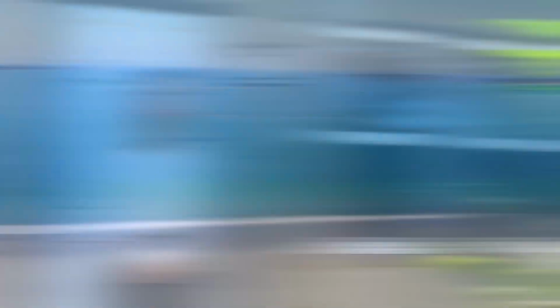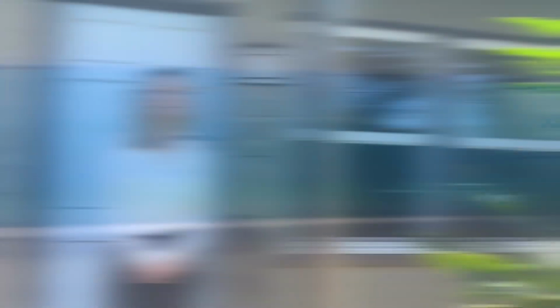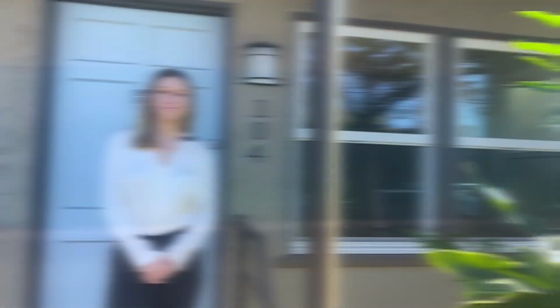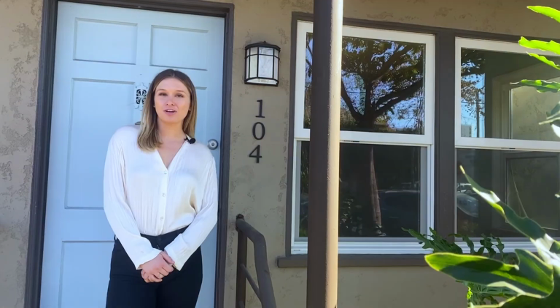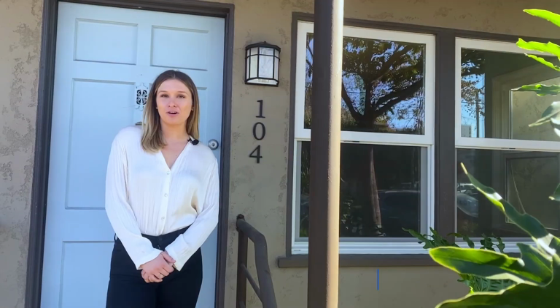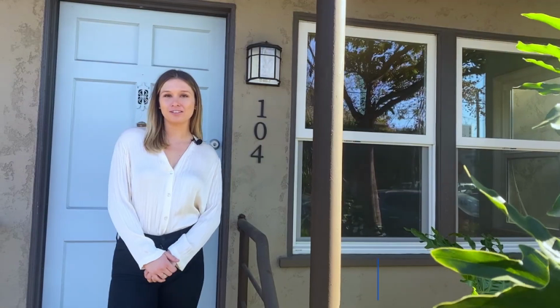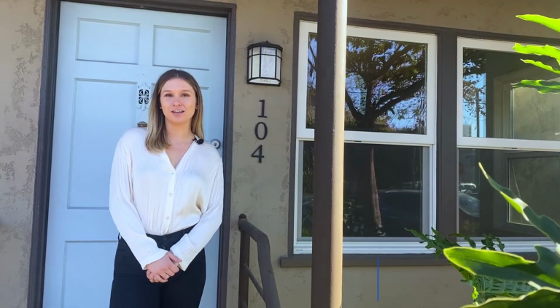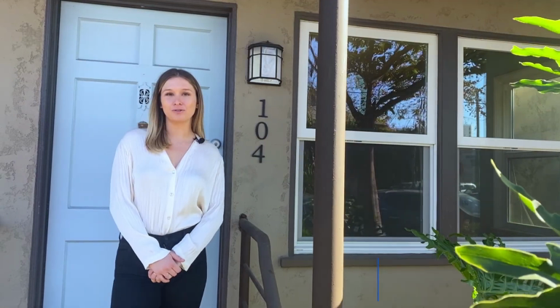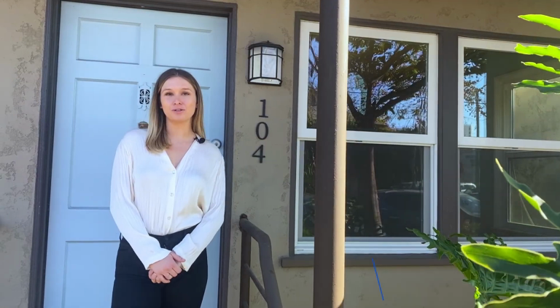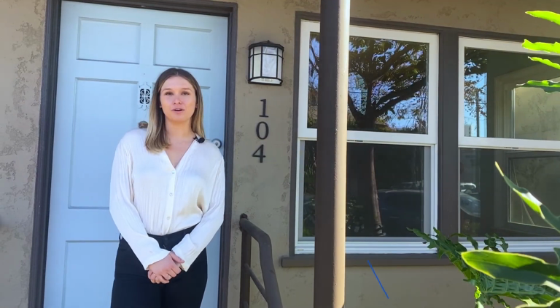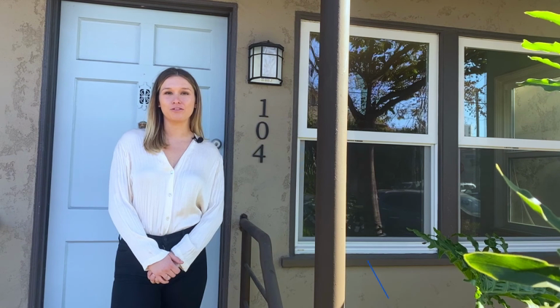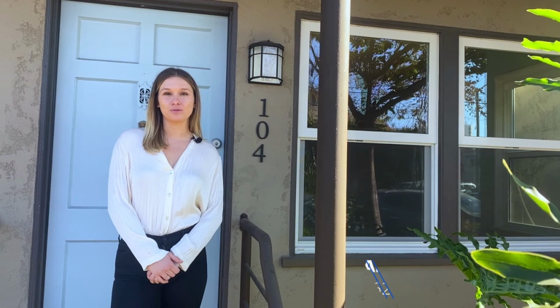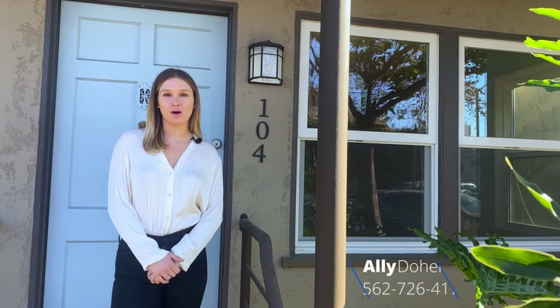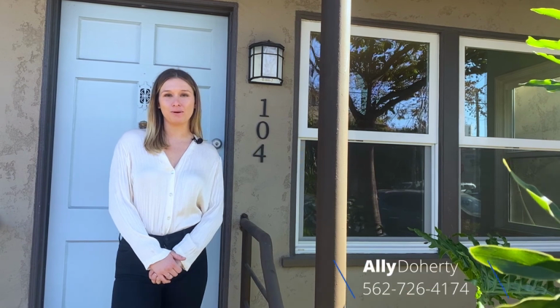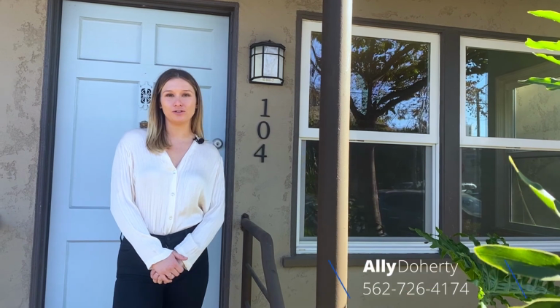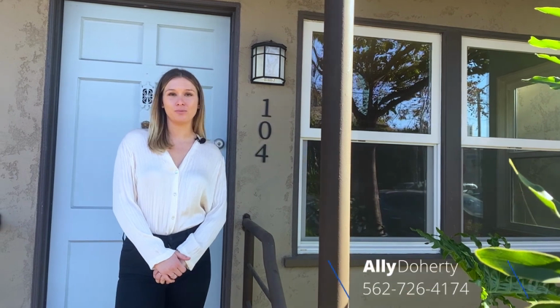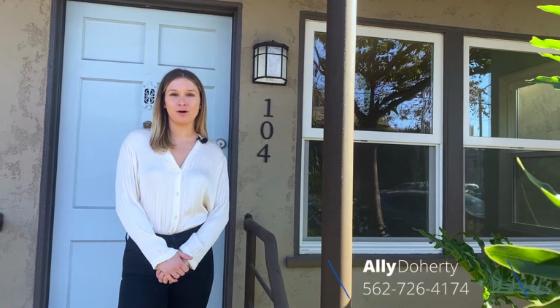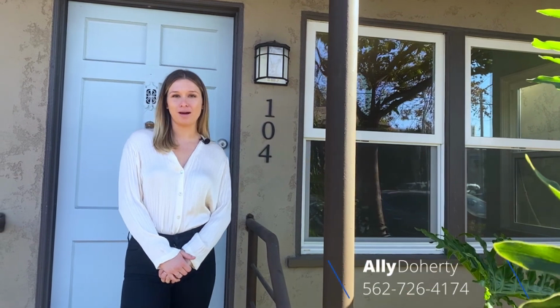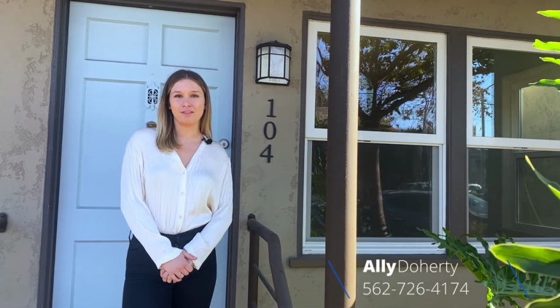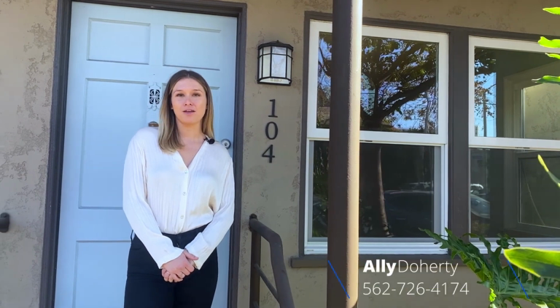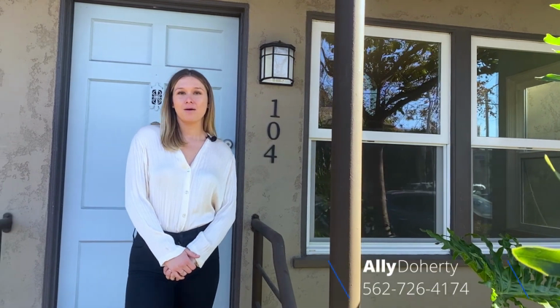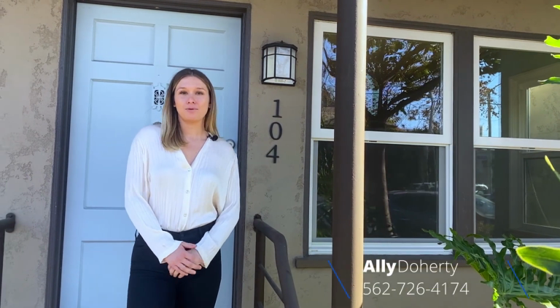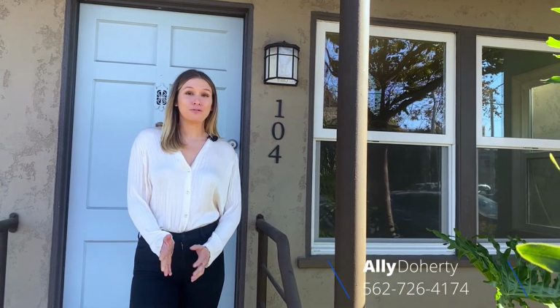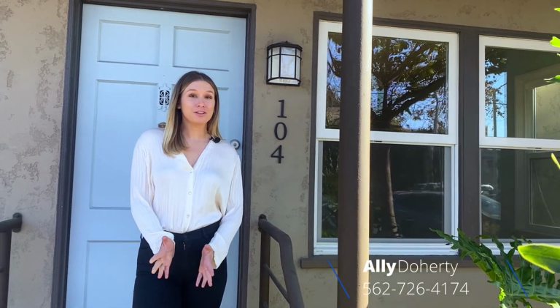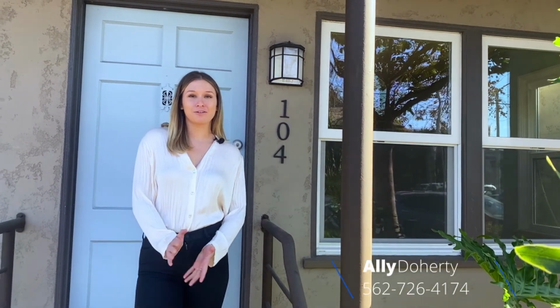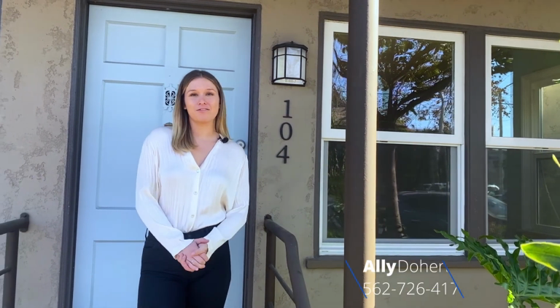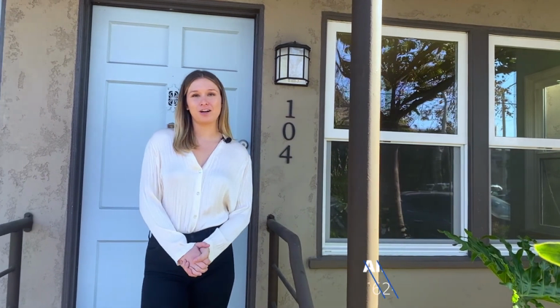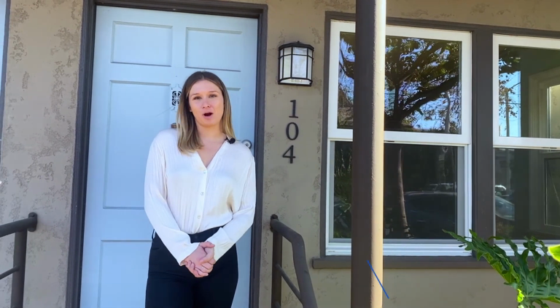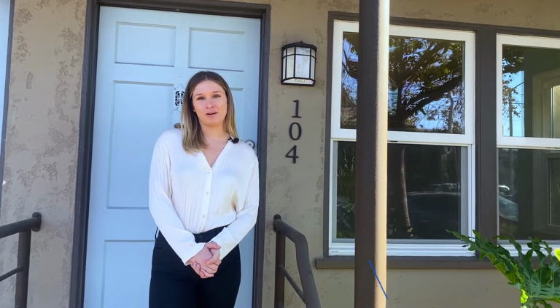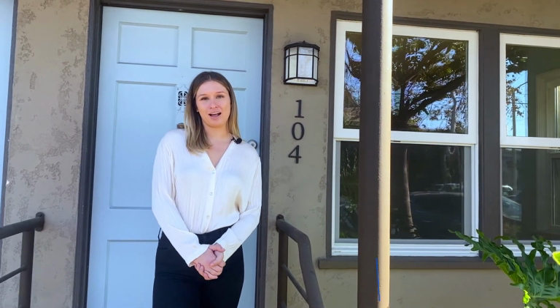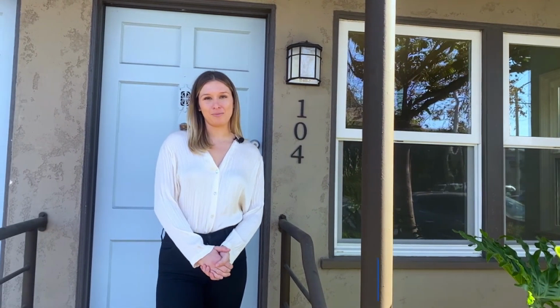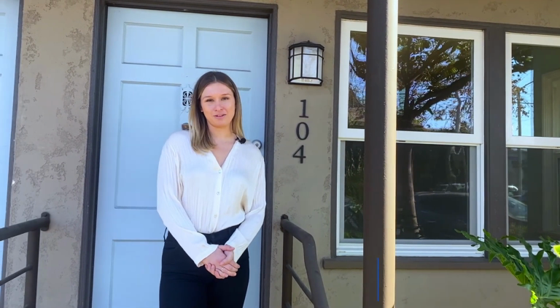Give me a call to schedule a tour for this one bedroom, one bath, beautifully renovated apartment in Alamitos.